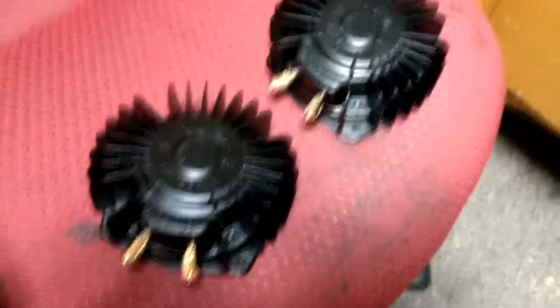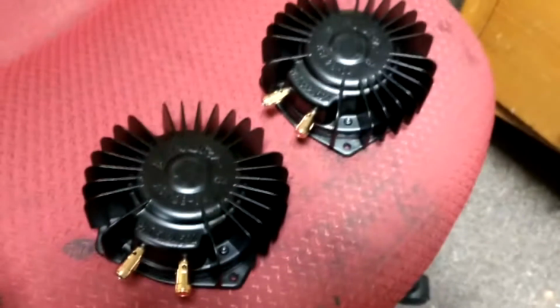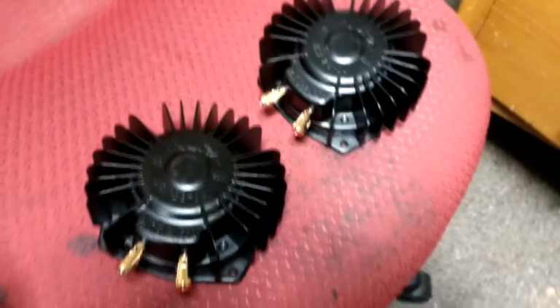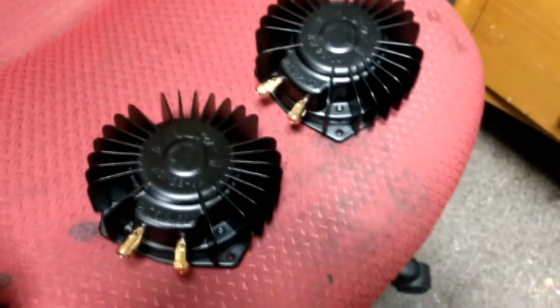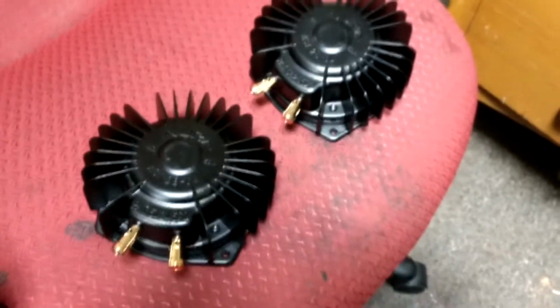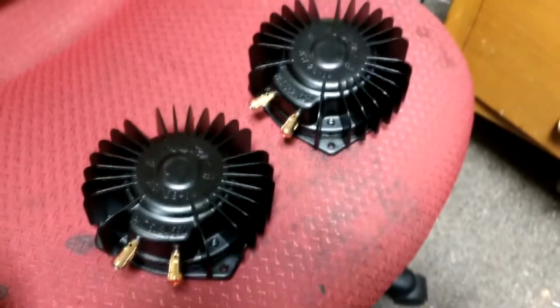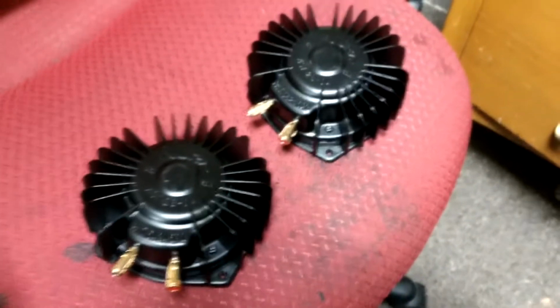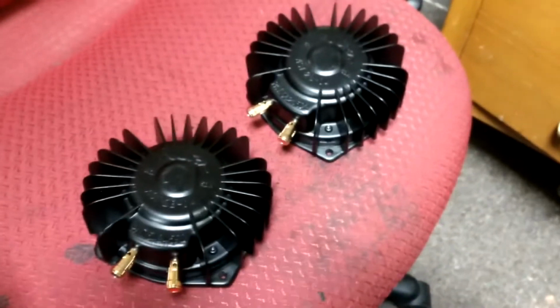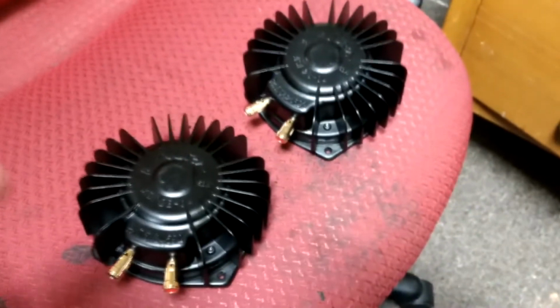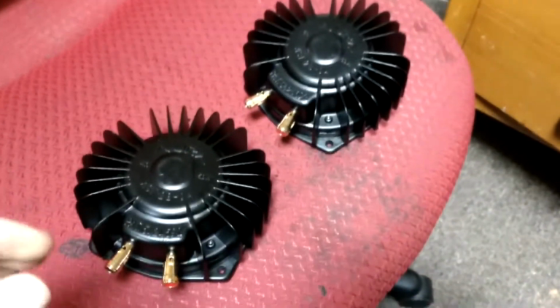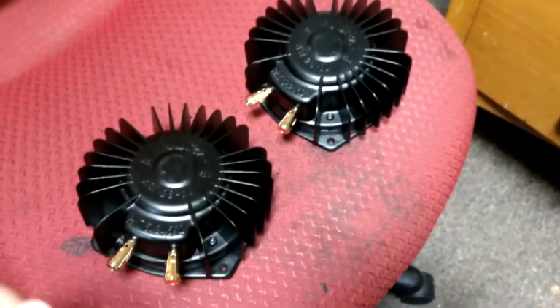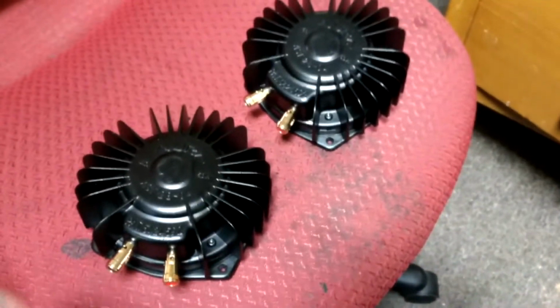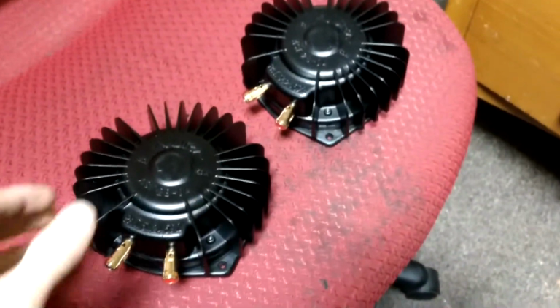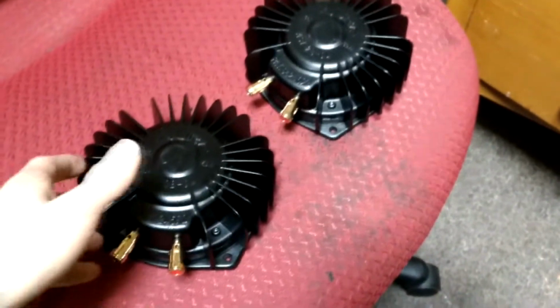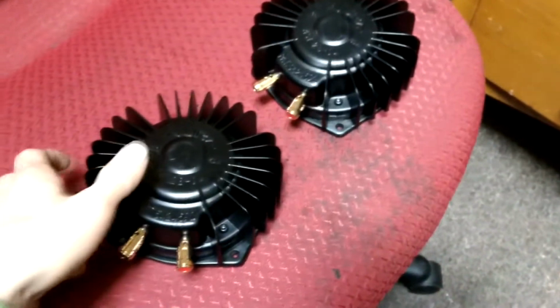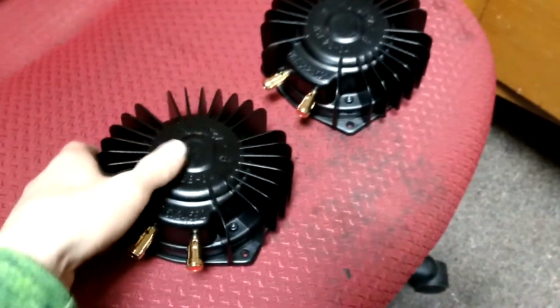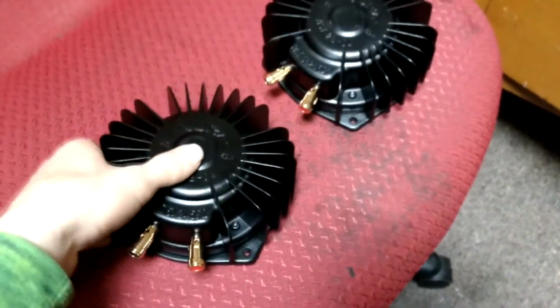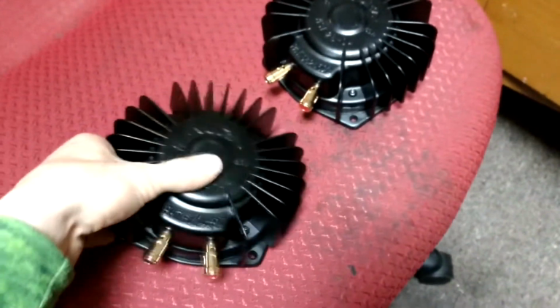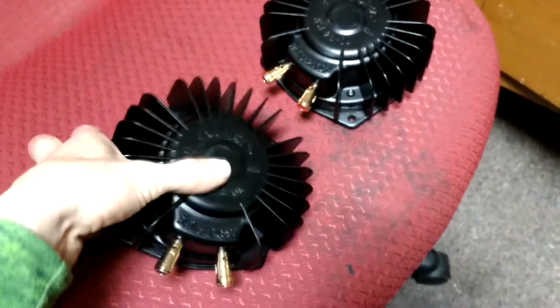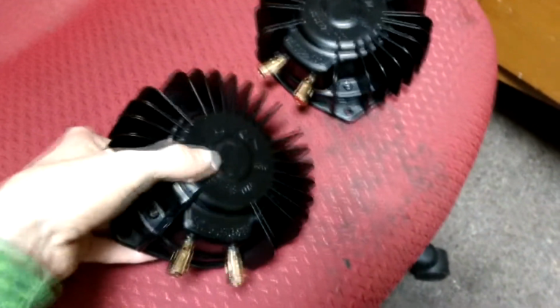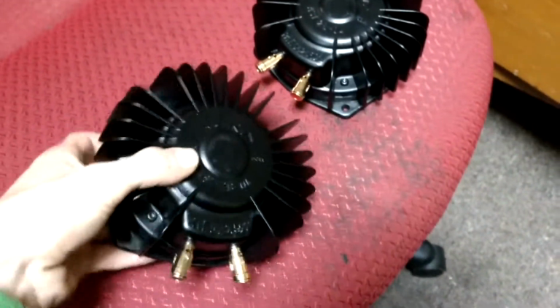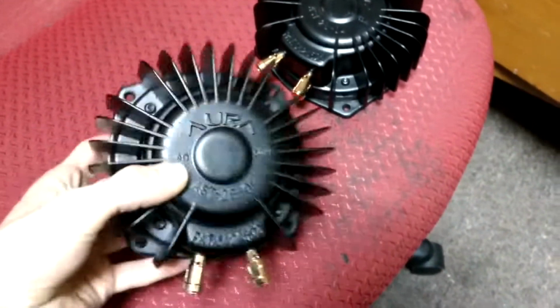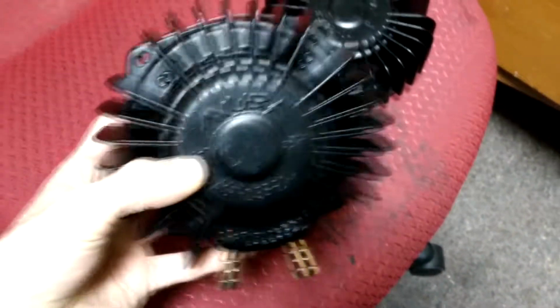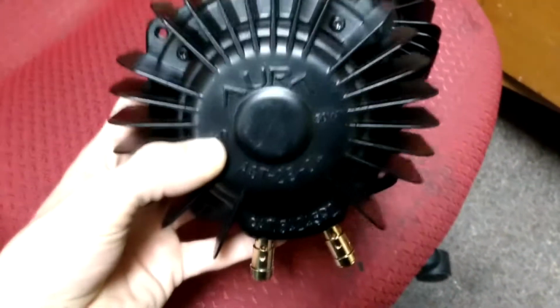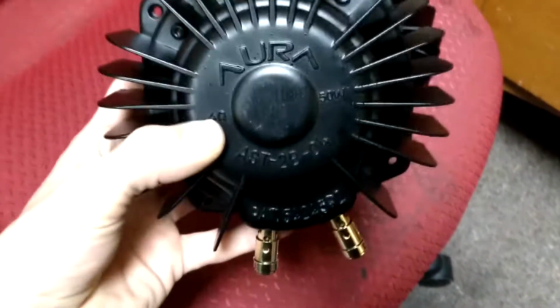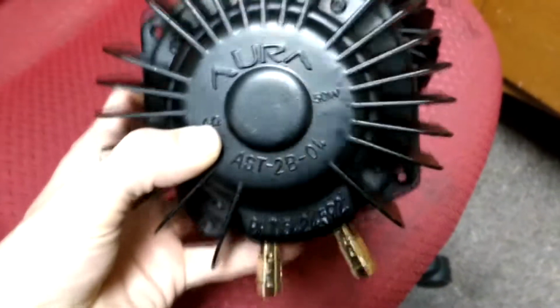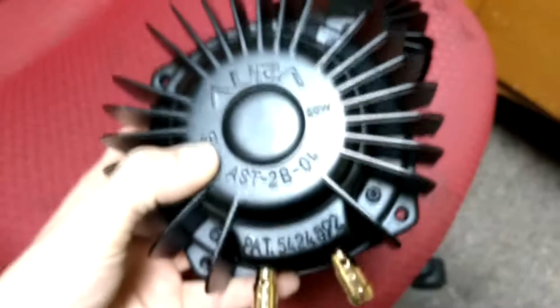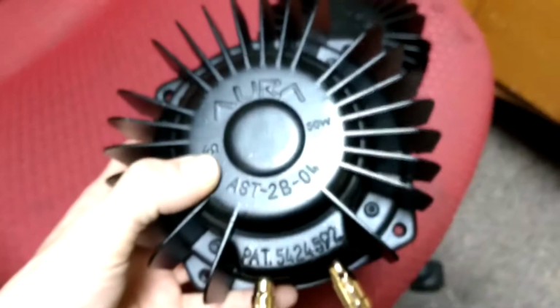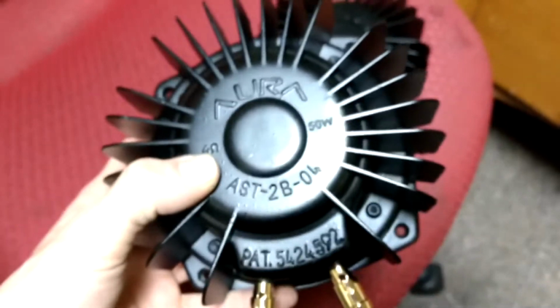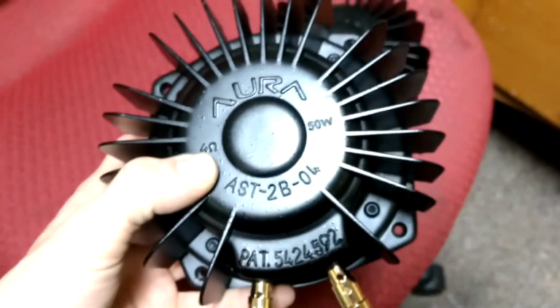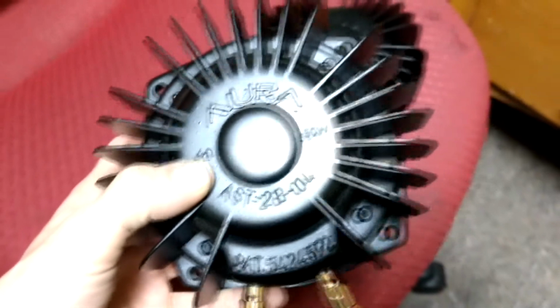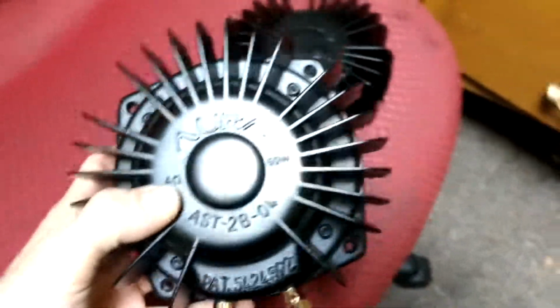Alright, what up YouTube, it's PlokTheMasterGamer here and today we're going to be looking at bass shakers.